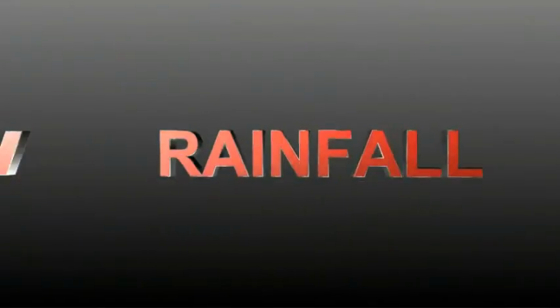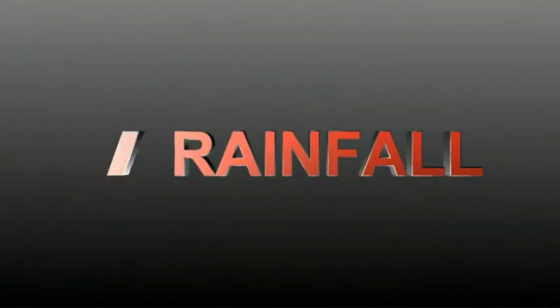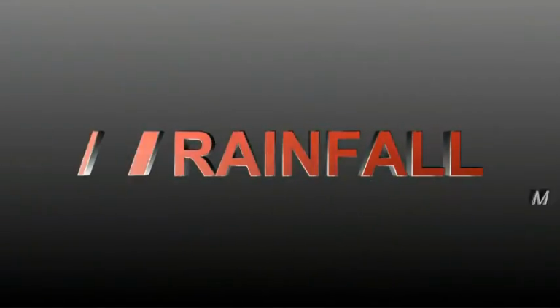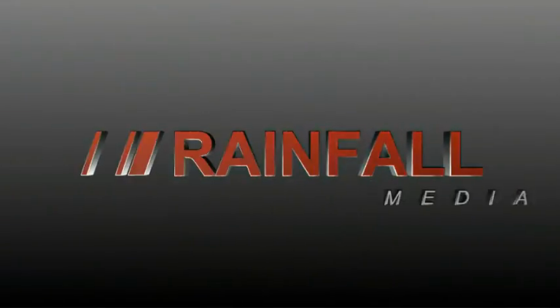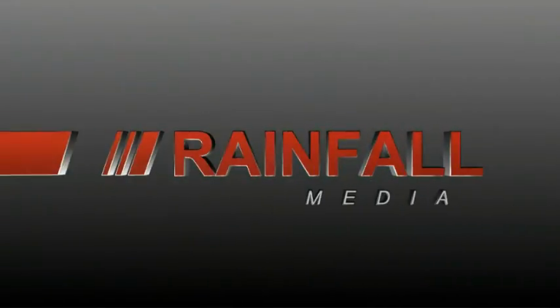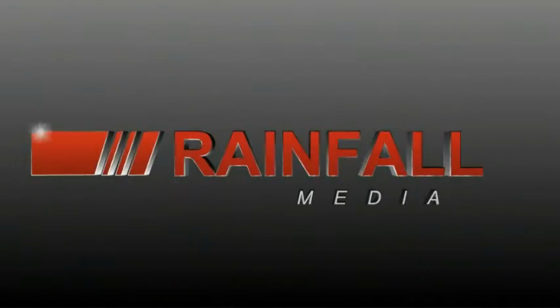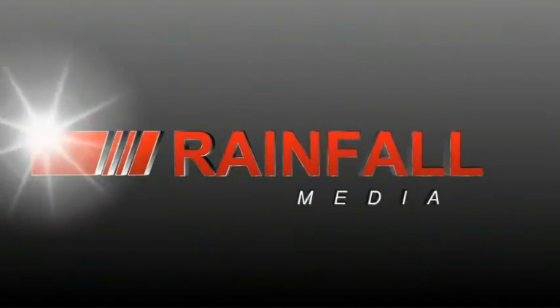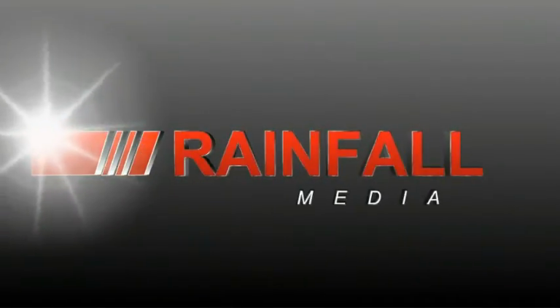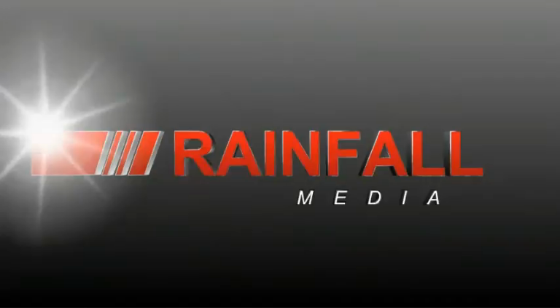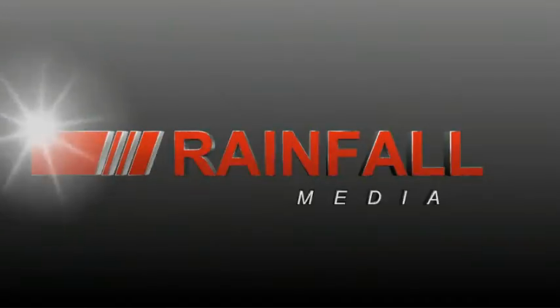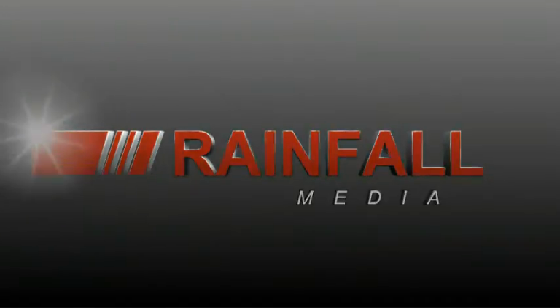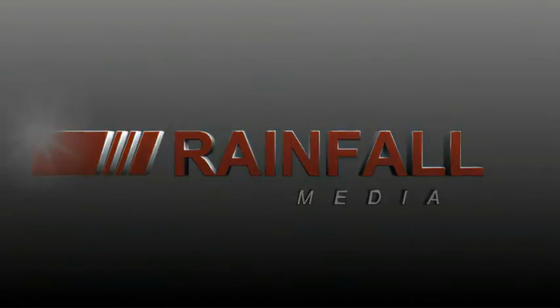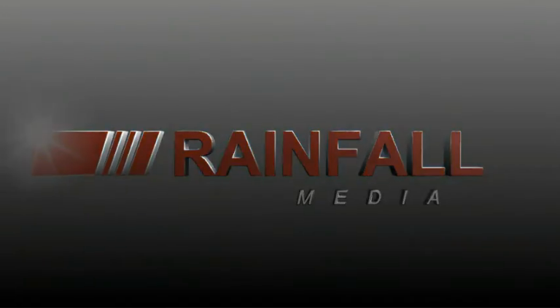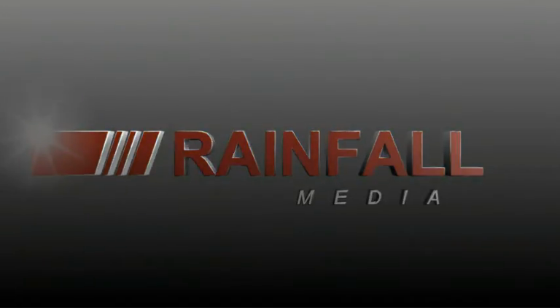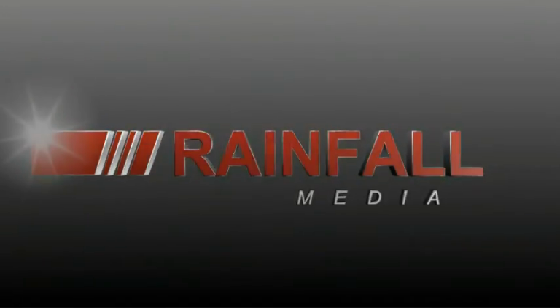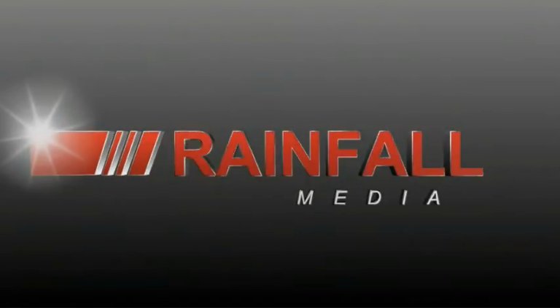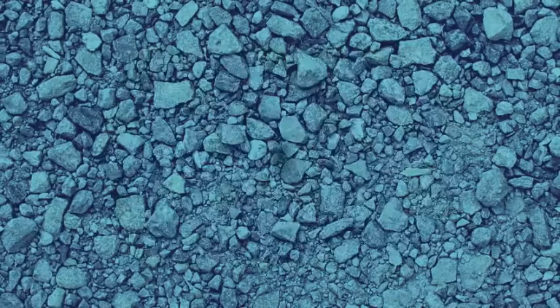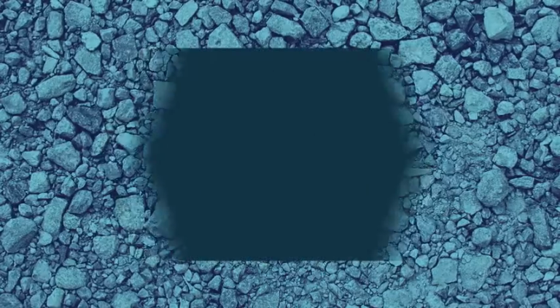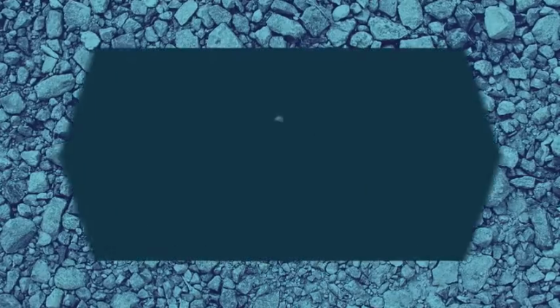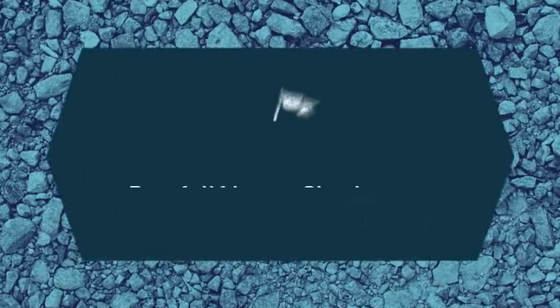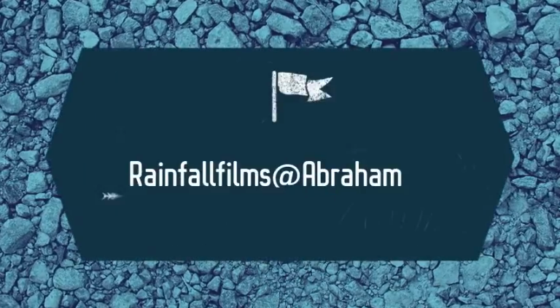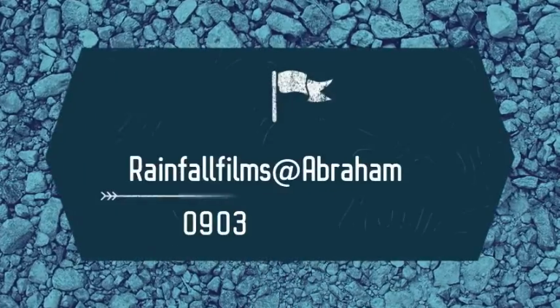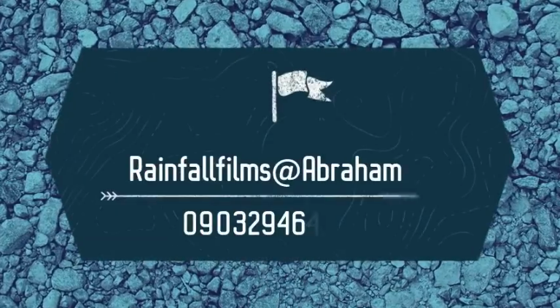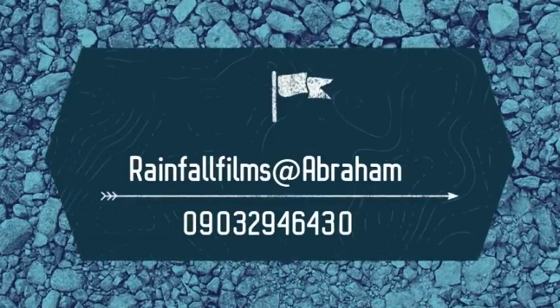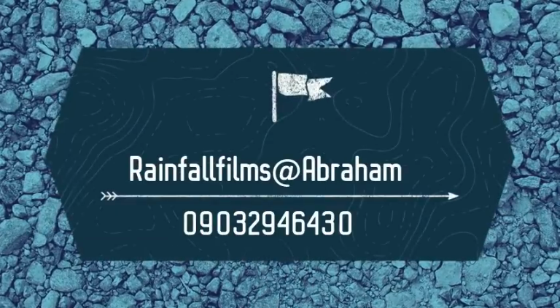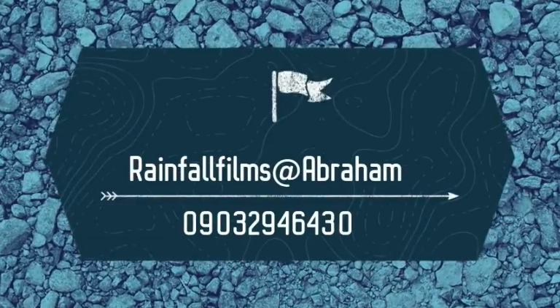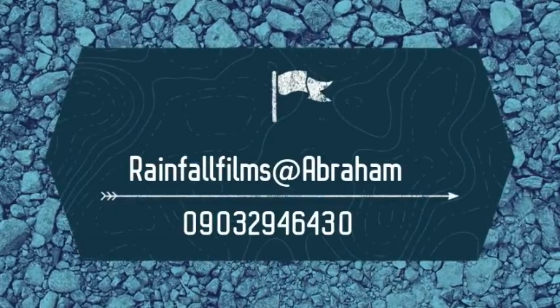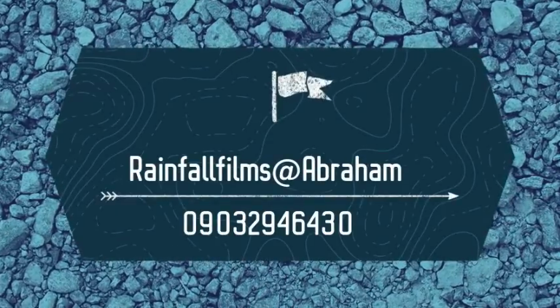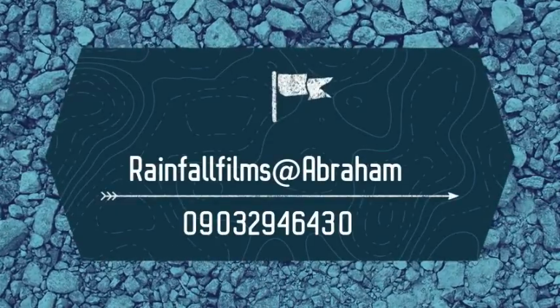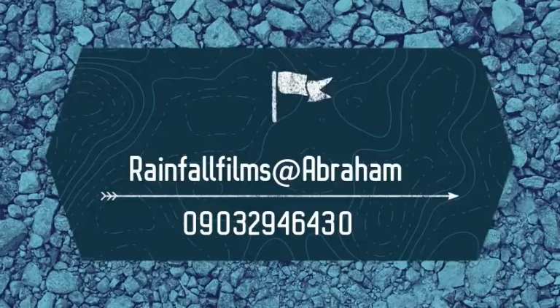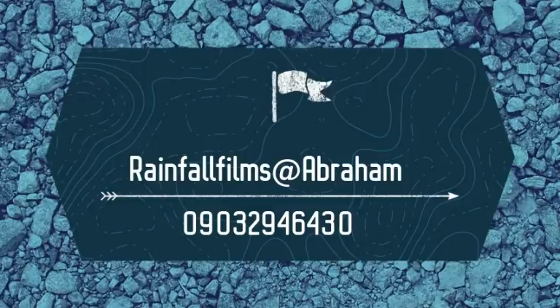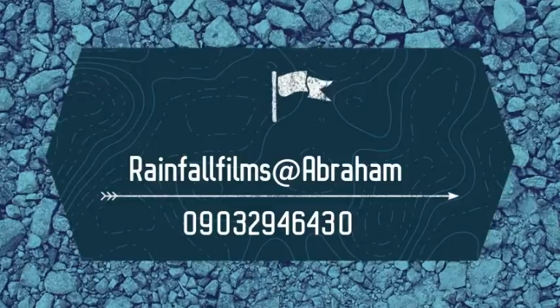The first thing you're going to do is go to our YouTube page to get this video, also on Rainfall Films at Abraham, or you can WhatsApp me on the number shown on your screen.